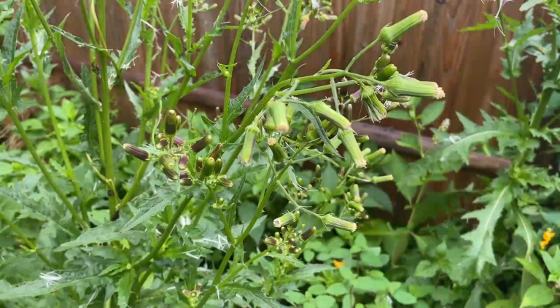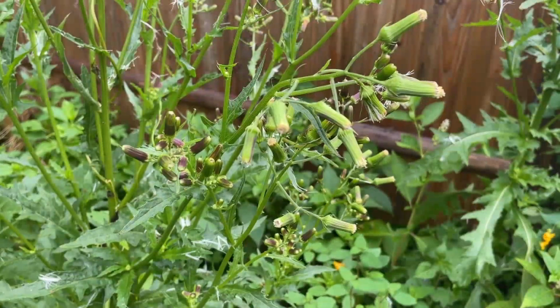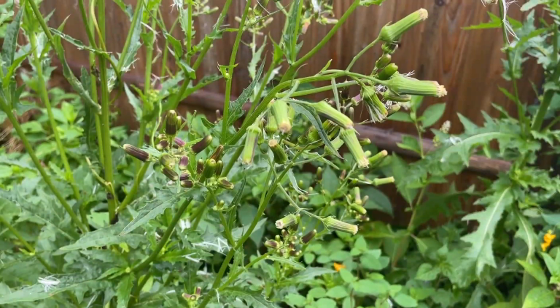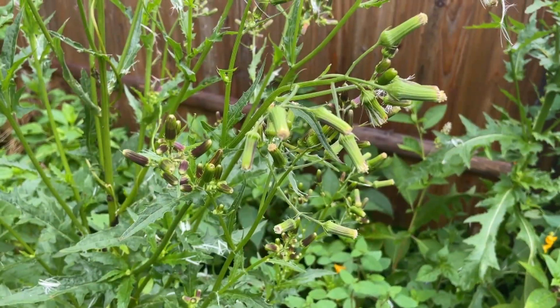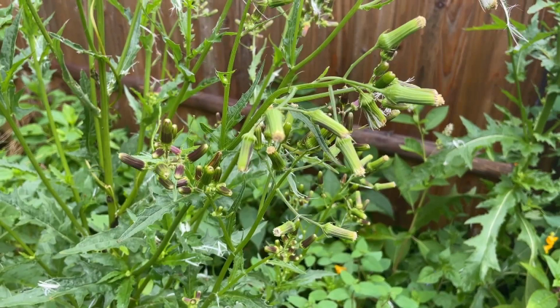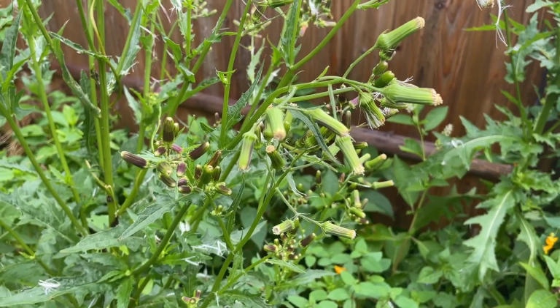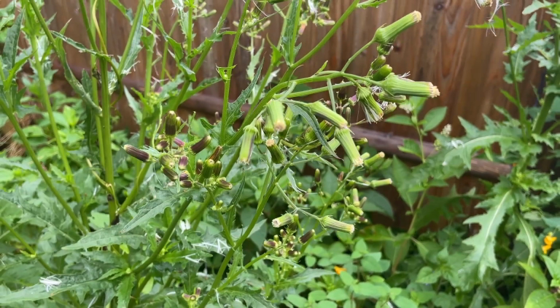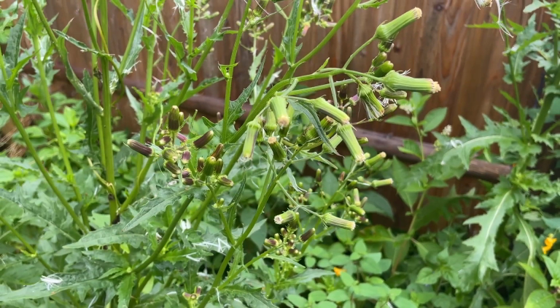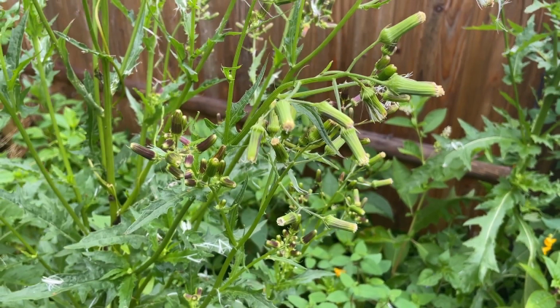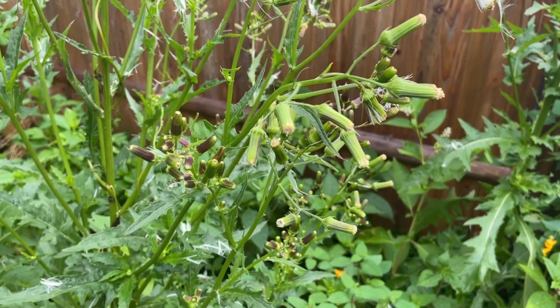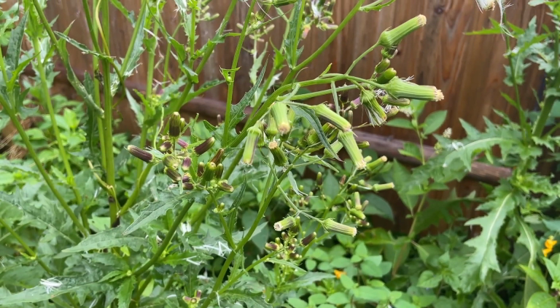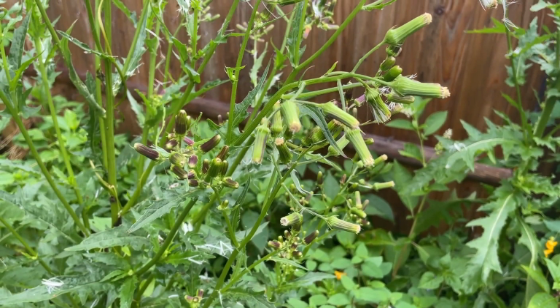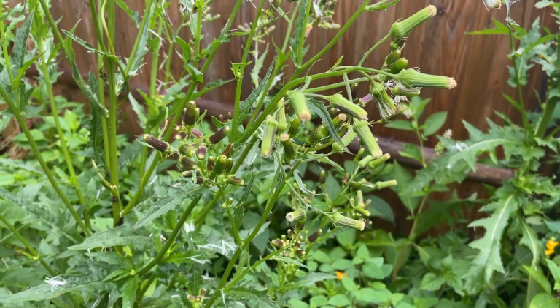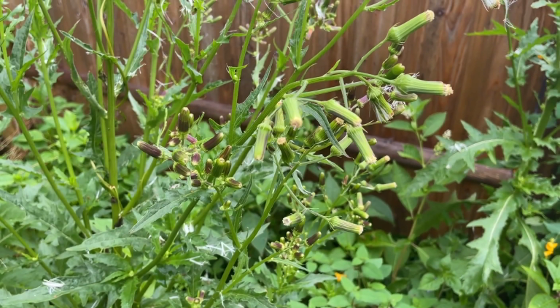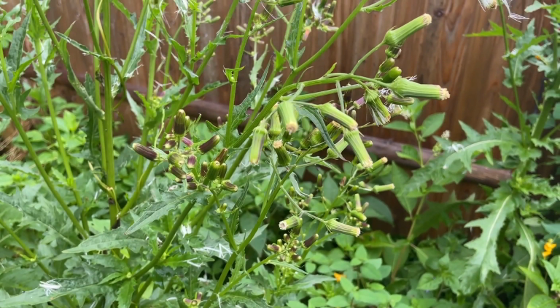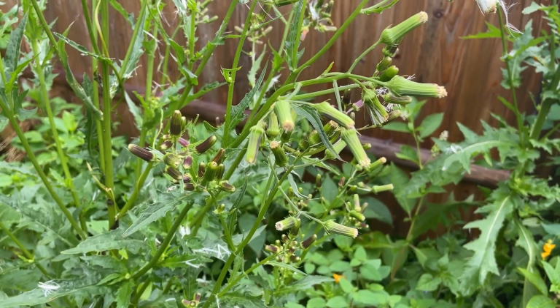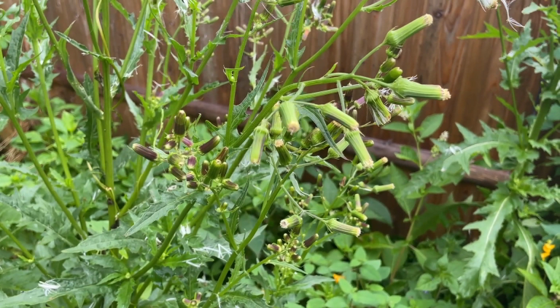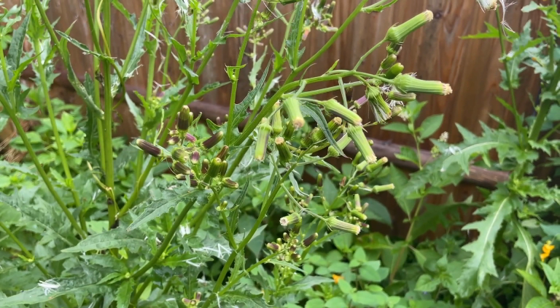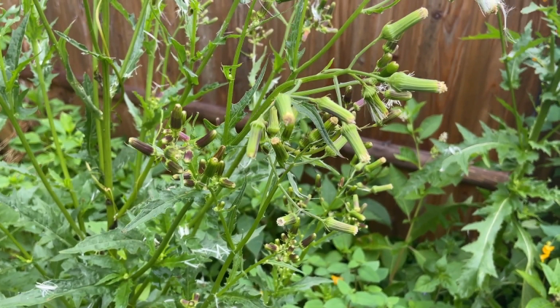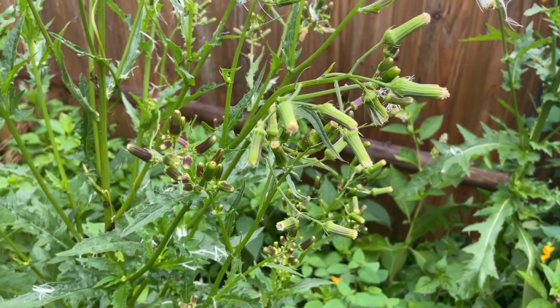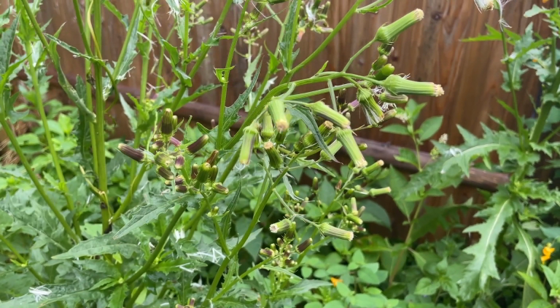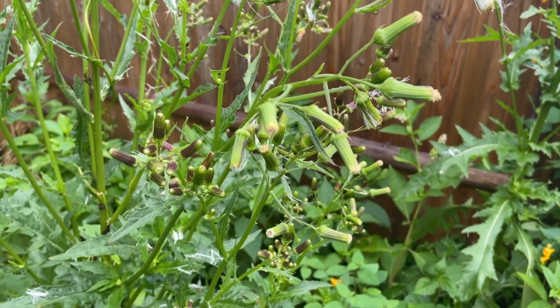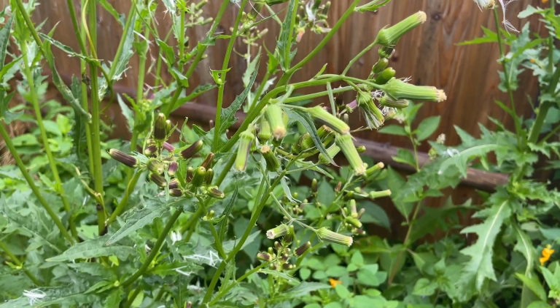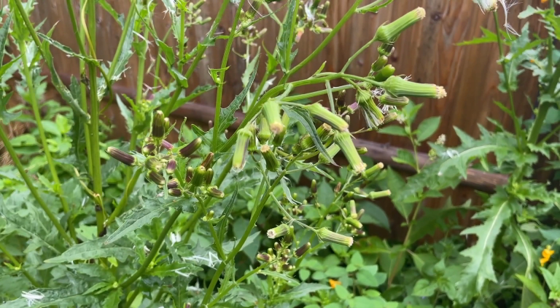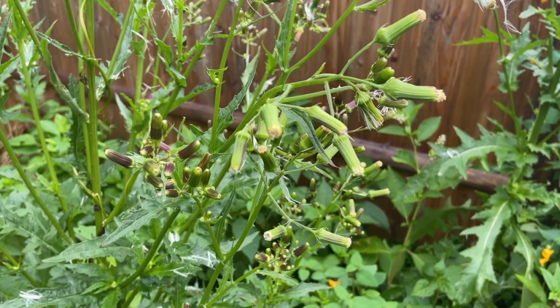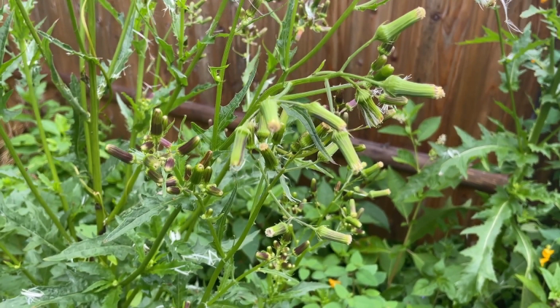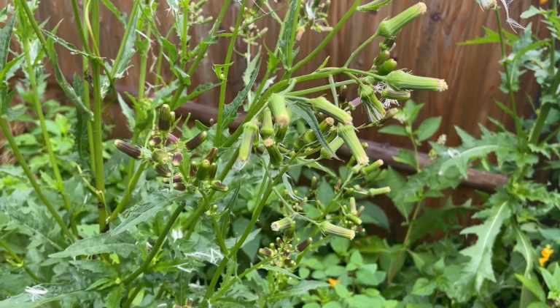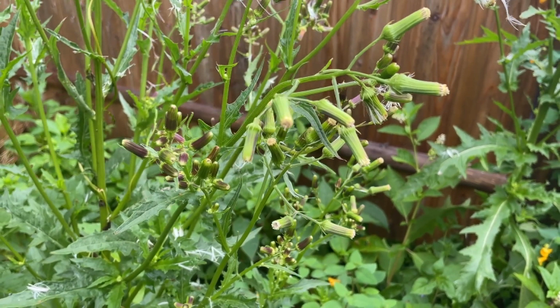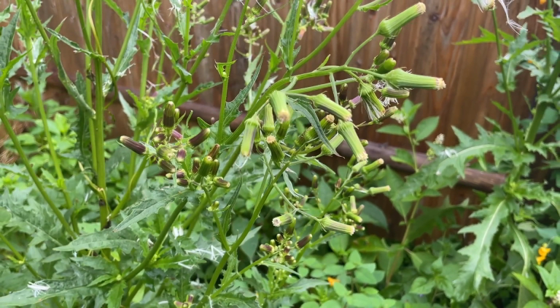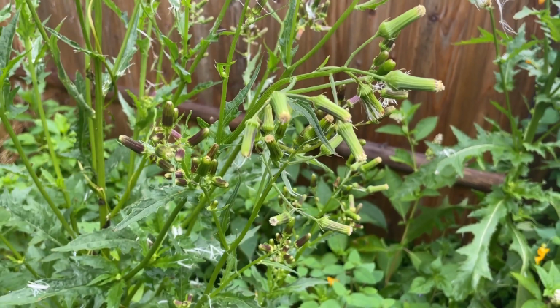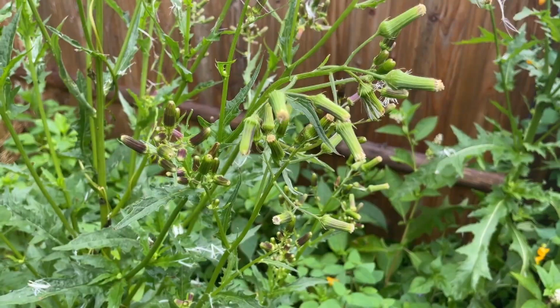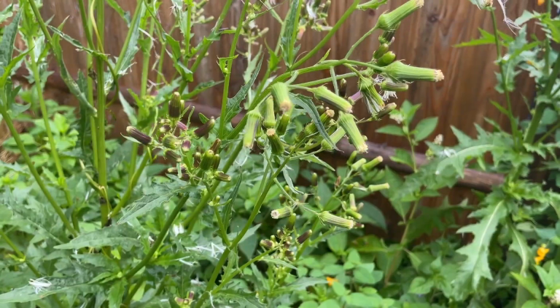Here is the American burnweed. Nicknames are pilewort, fireweed, butterweed, and eastern burnweed.